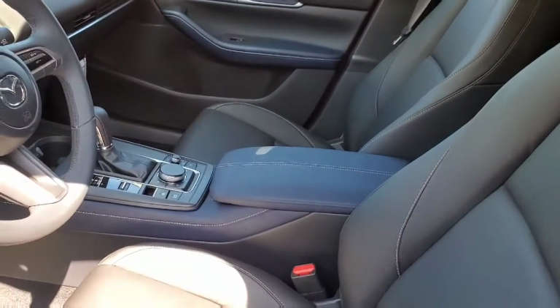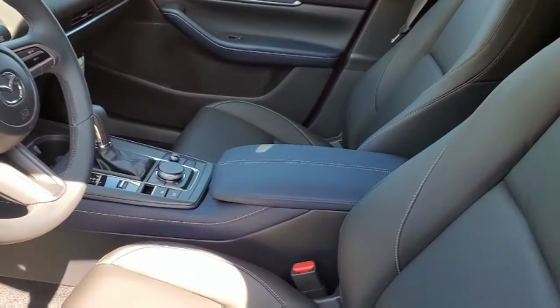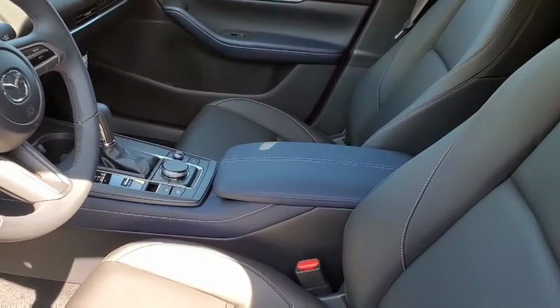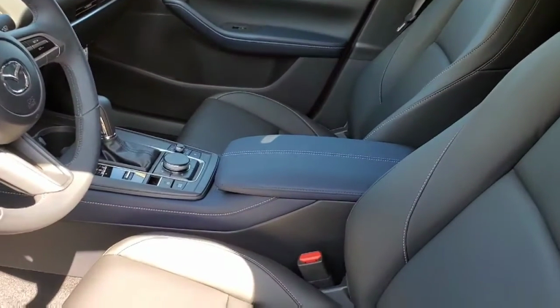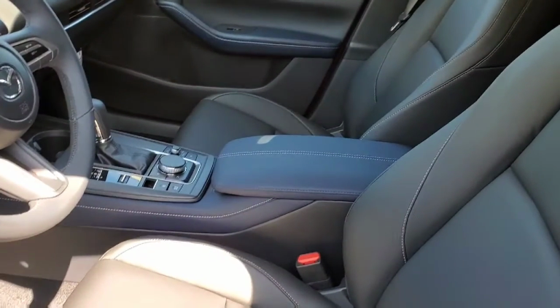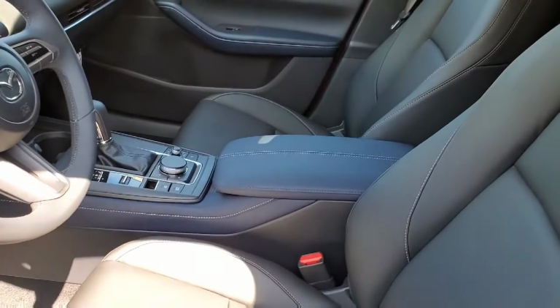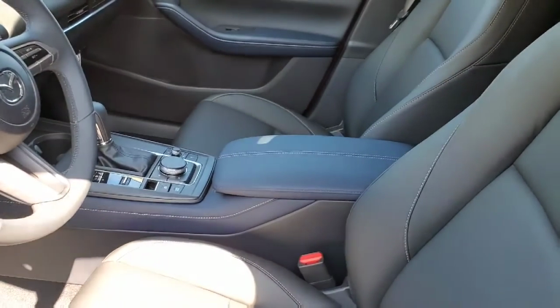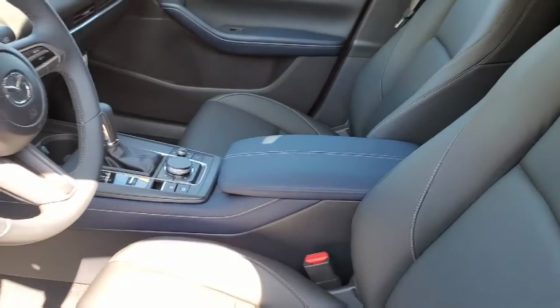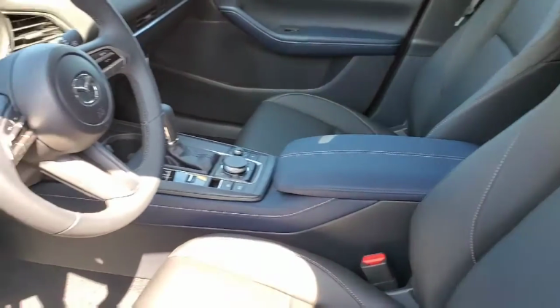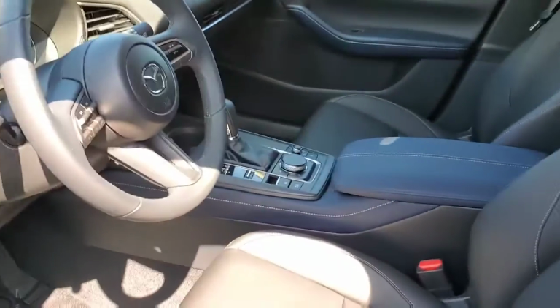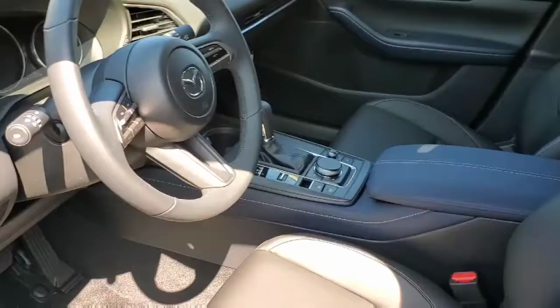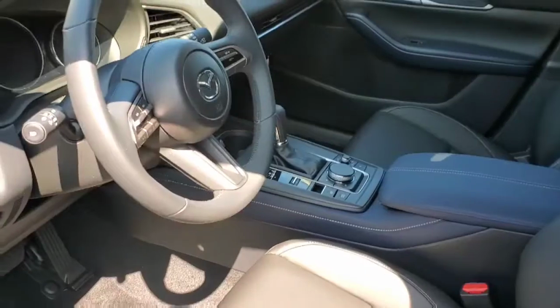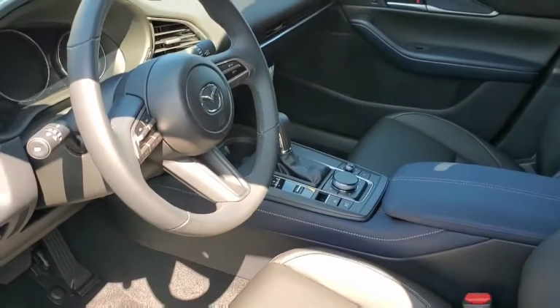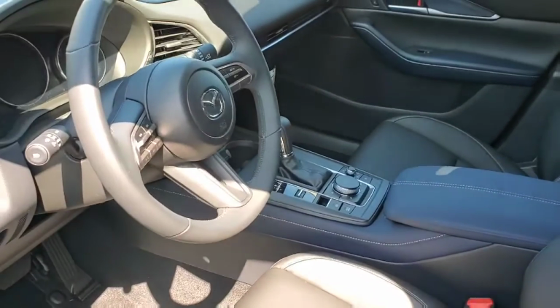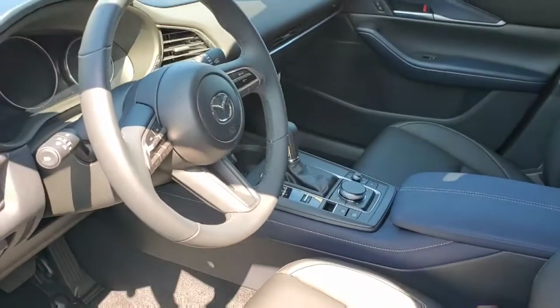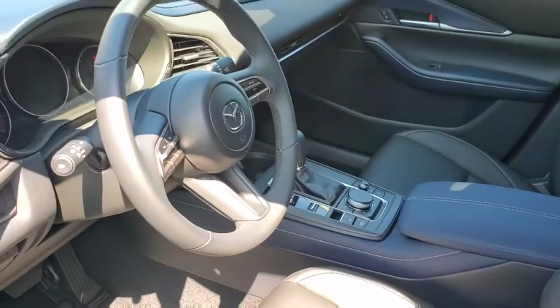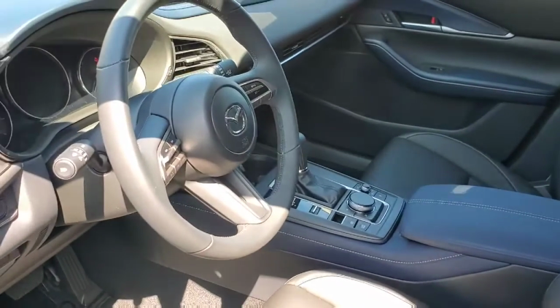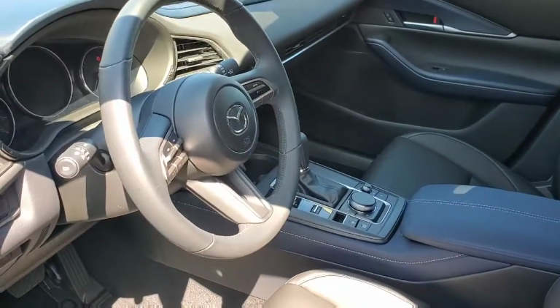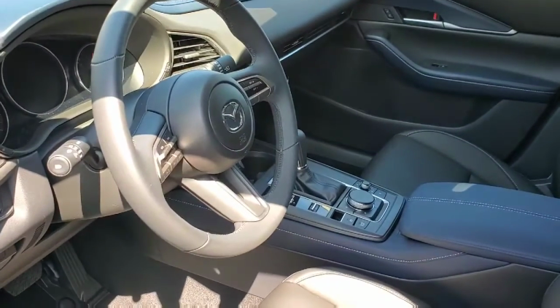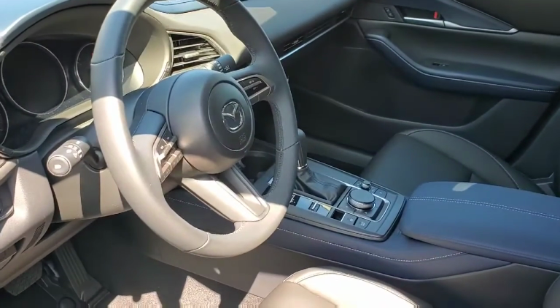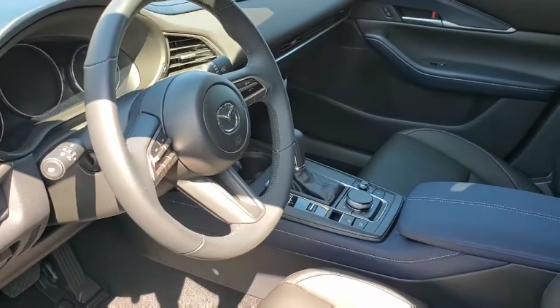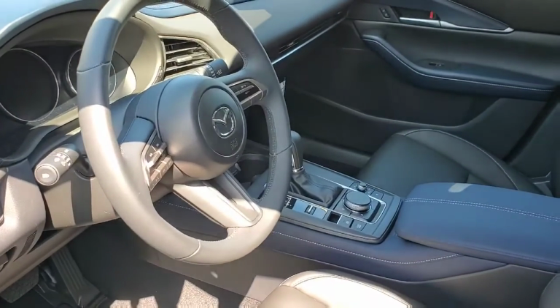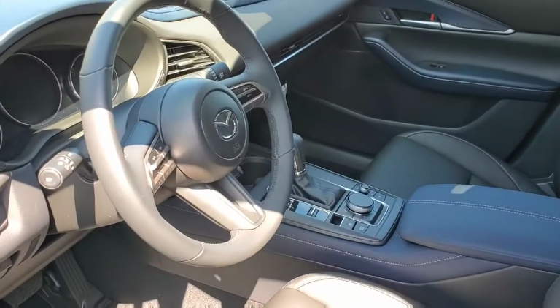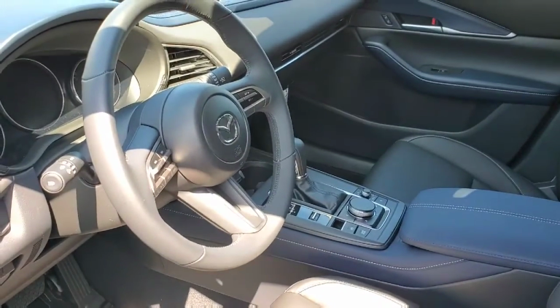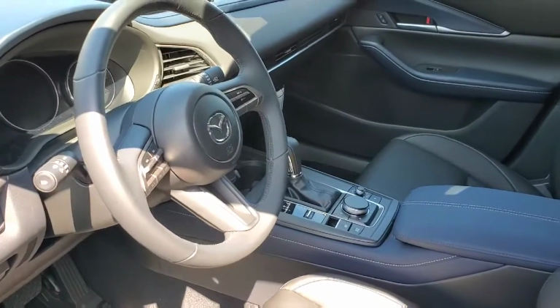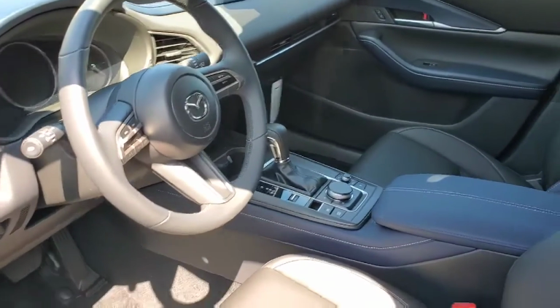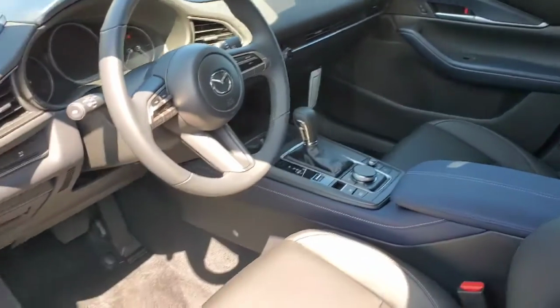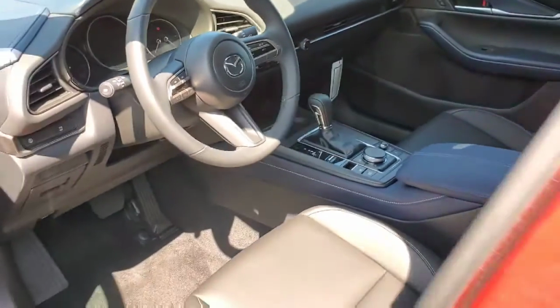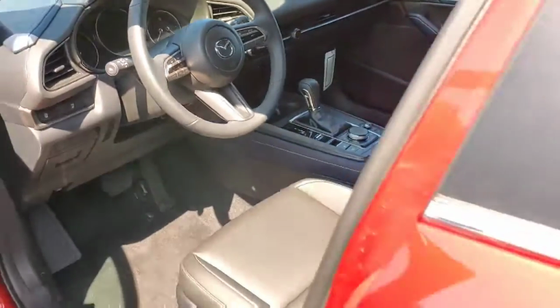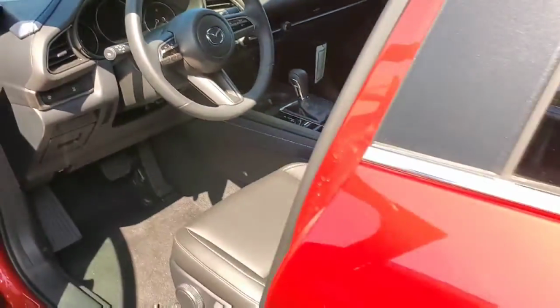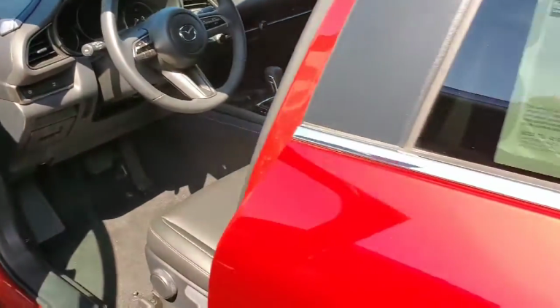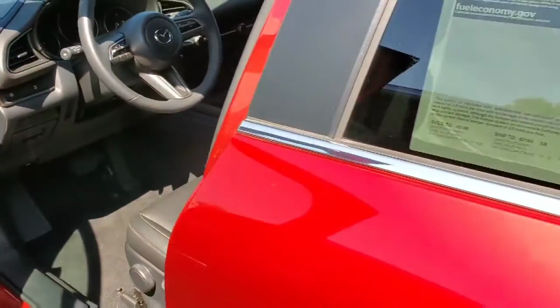These are black seats, but I do have the Crystal Blue with the grayish interior as well. There's plenty of room here in the back.